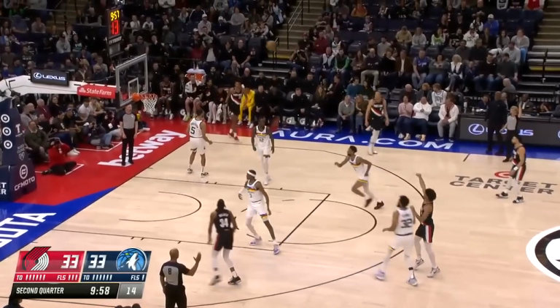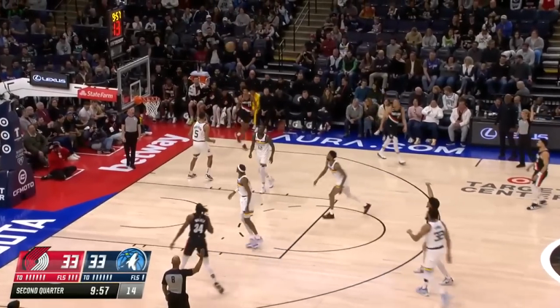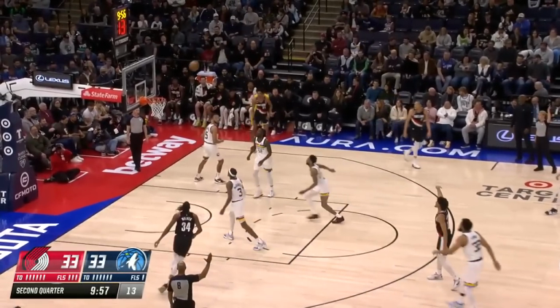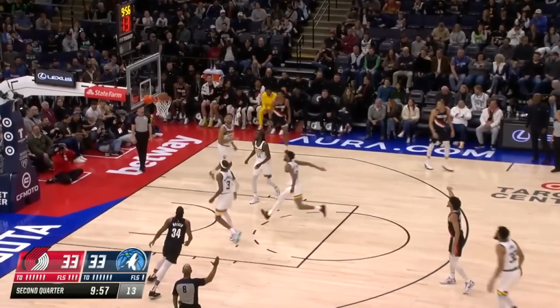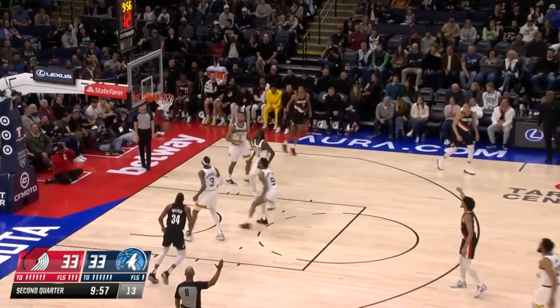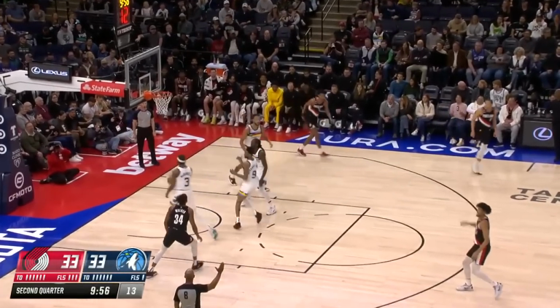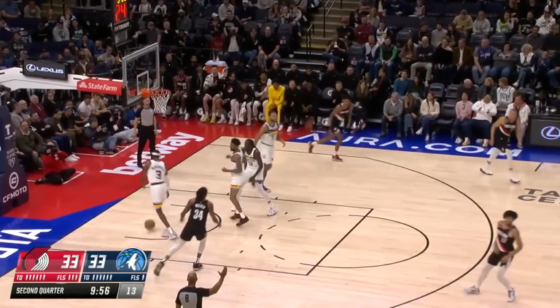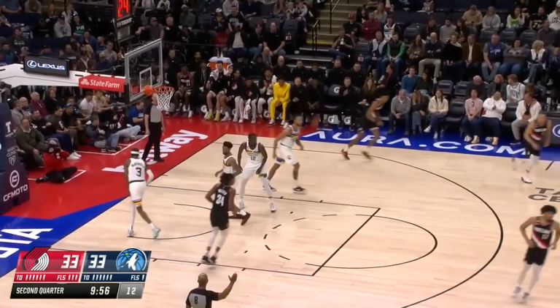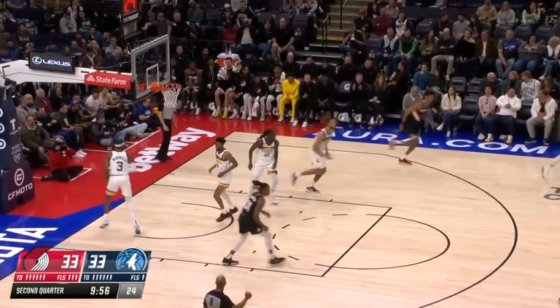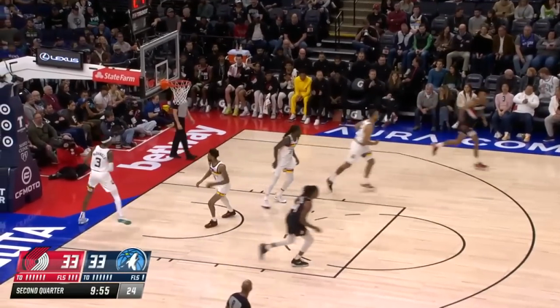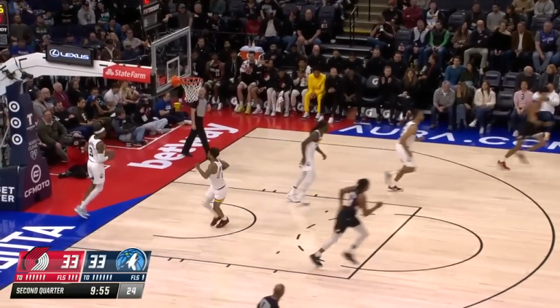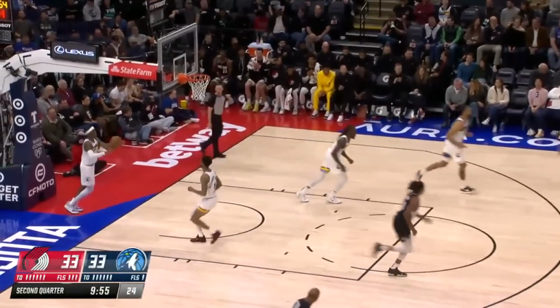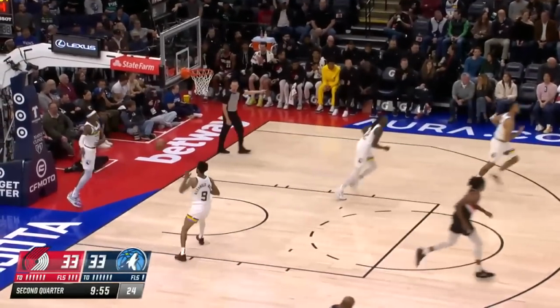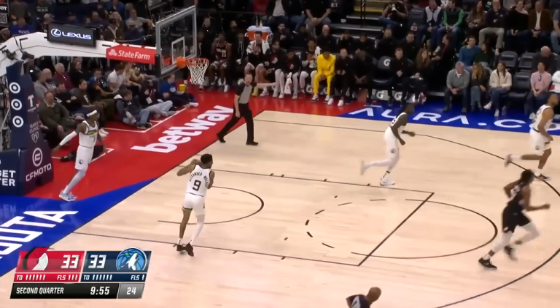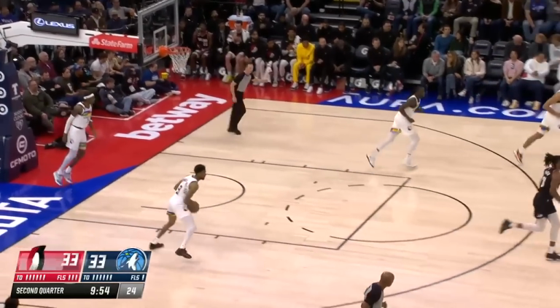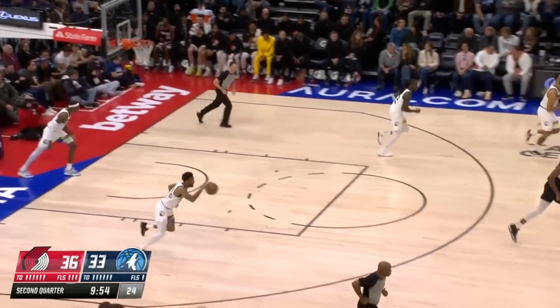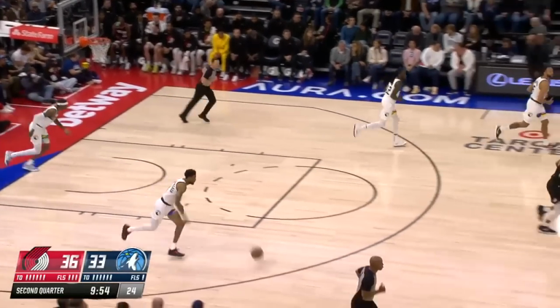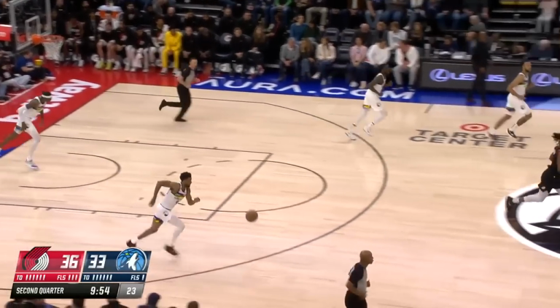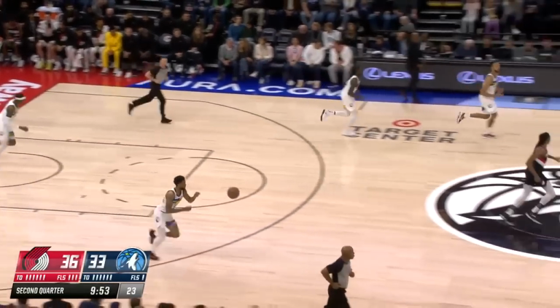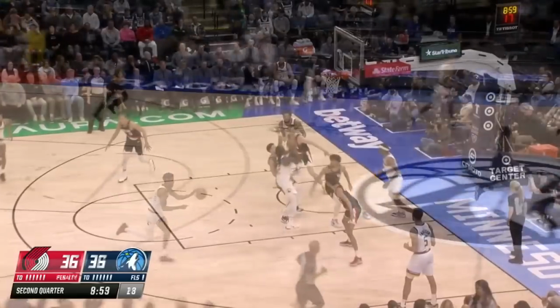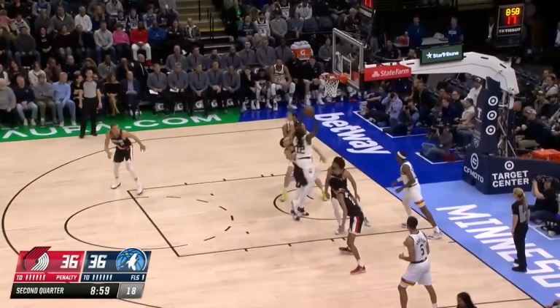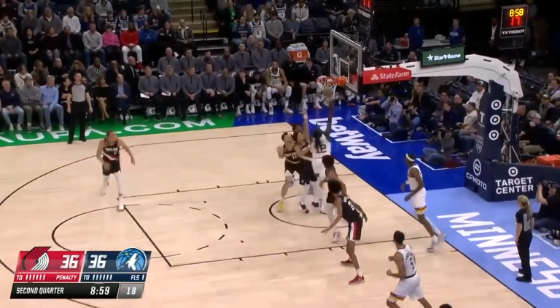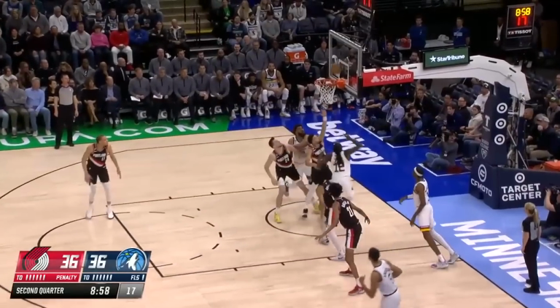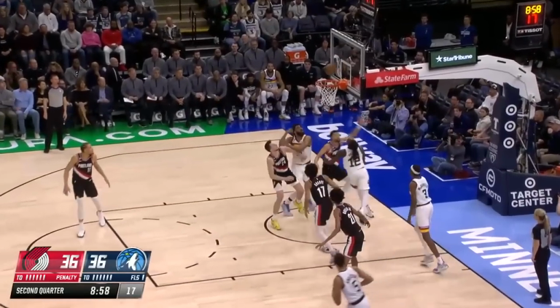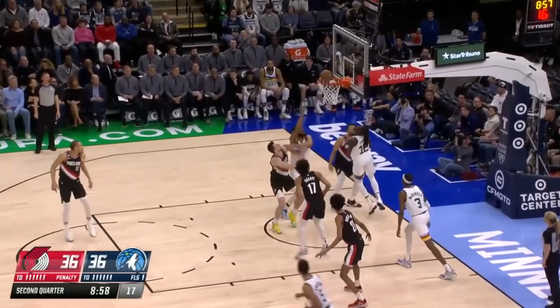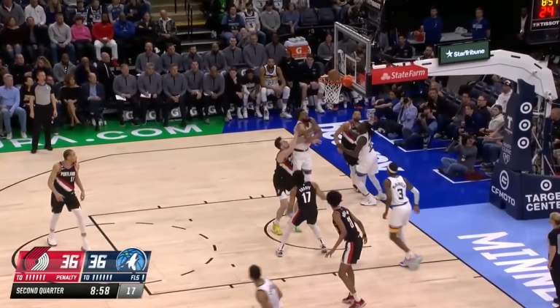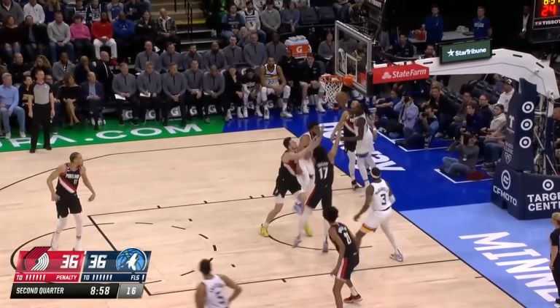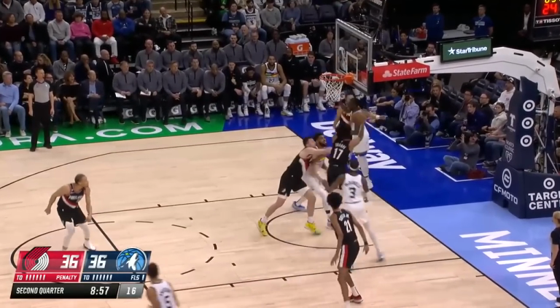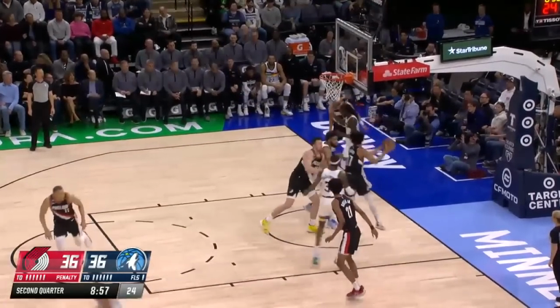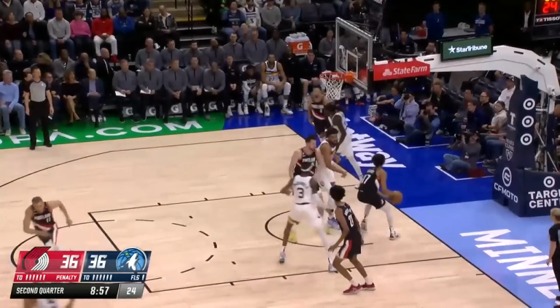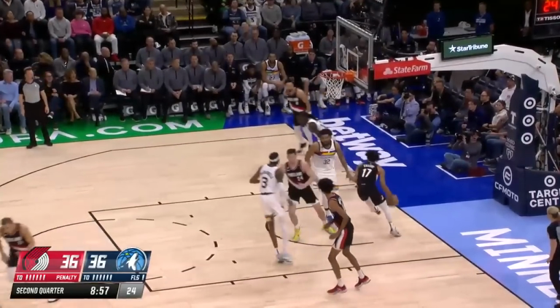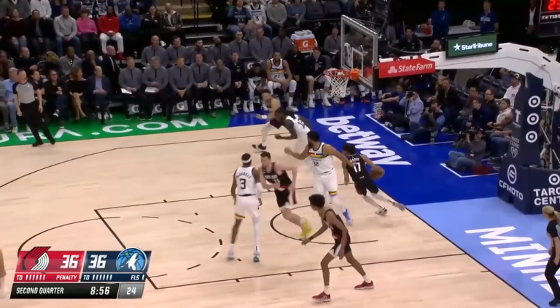Outside, Shaden Sharp drills a three. Shaden Sharp into the lane. Torian Prince.